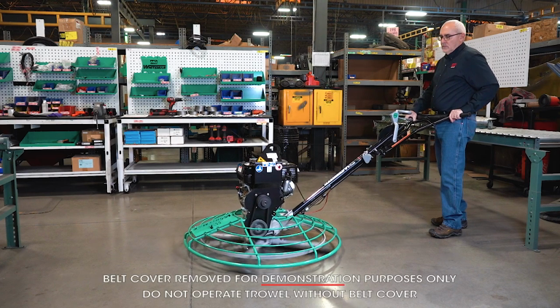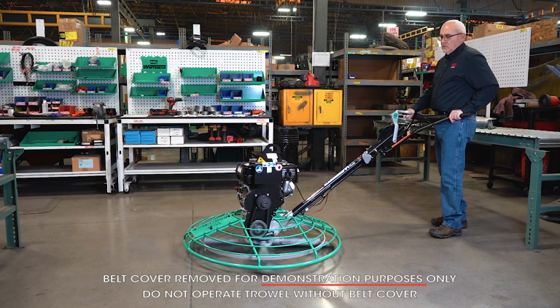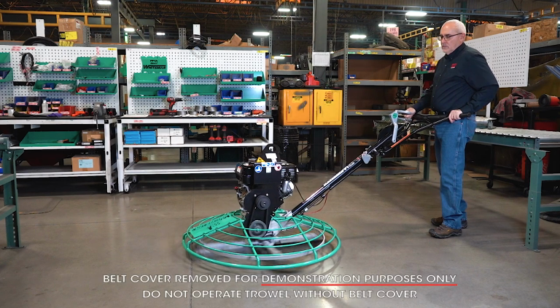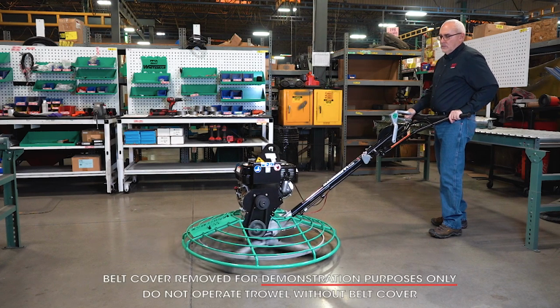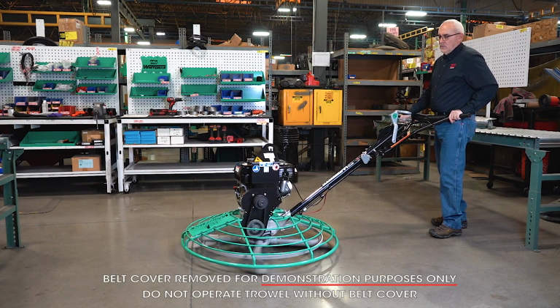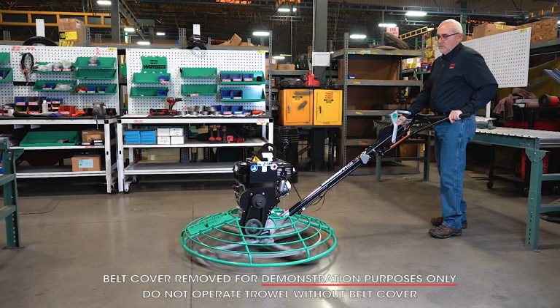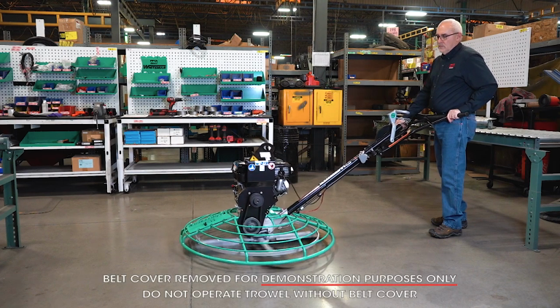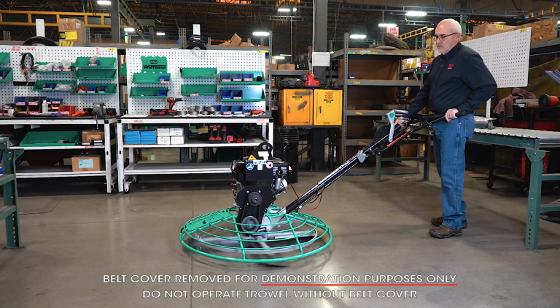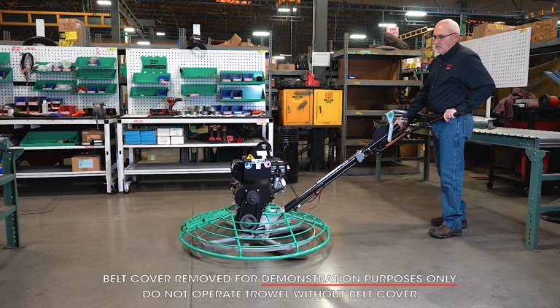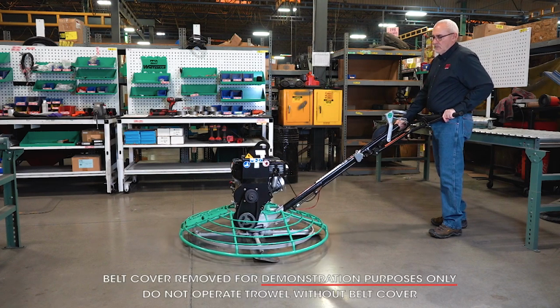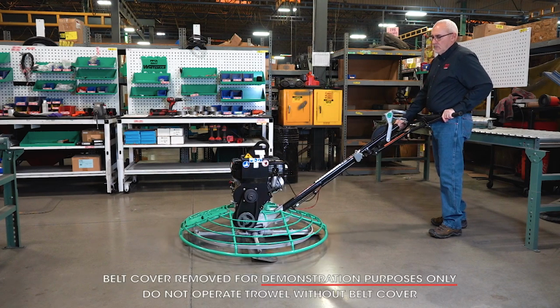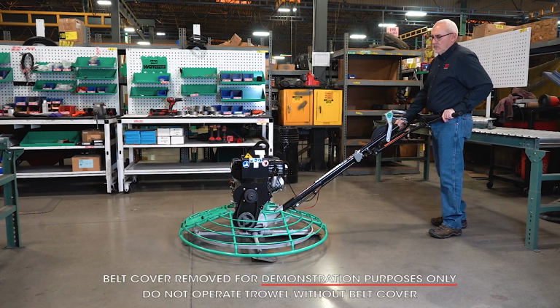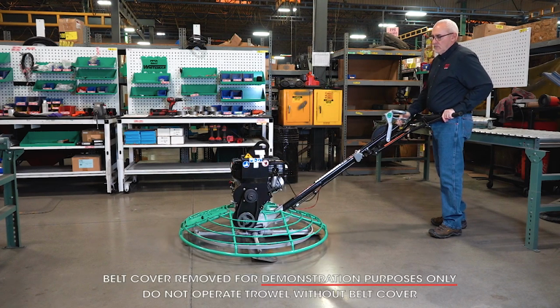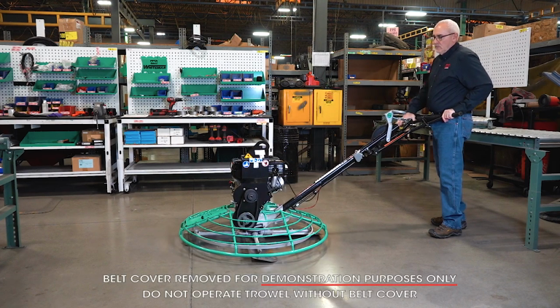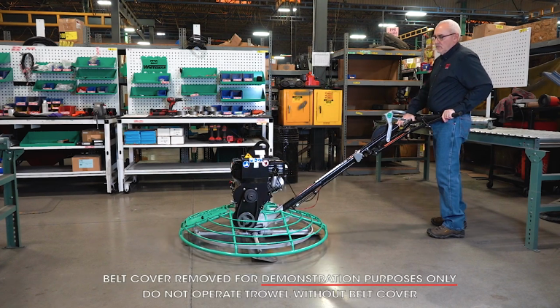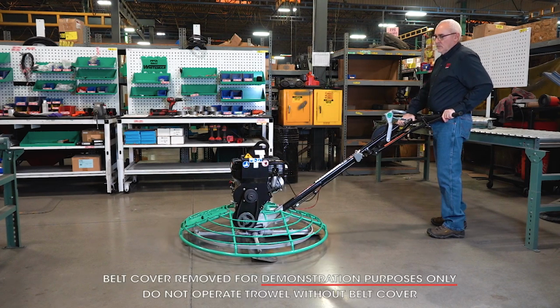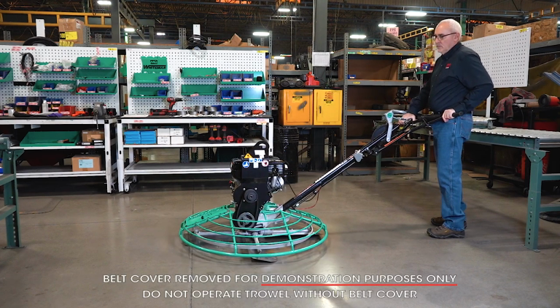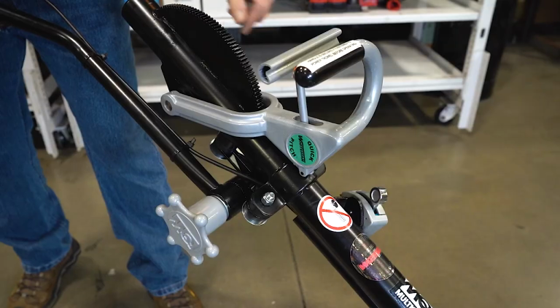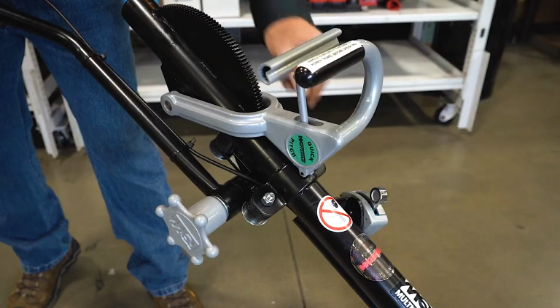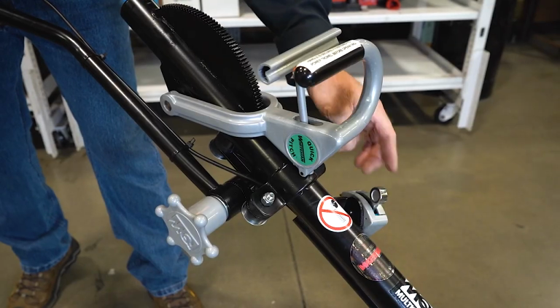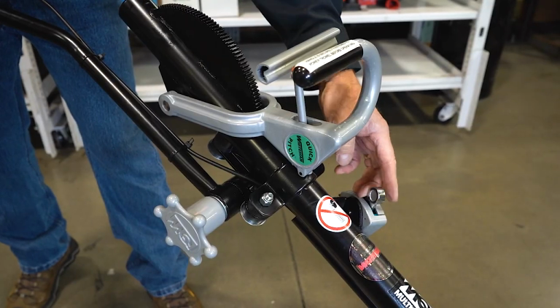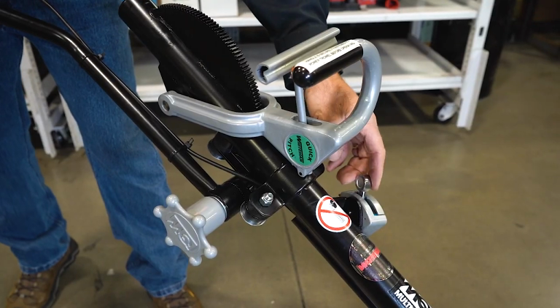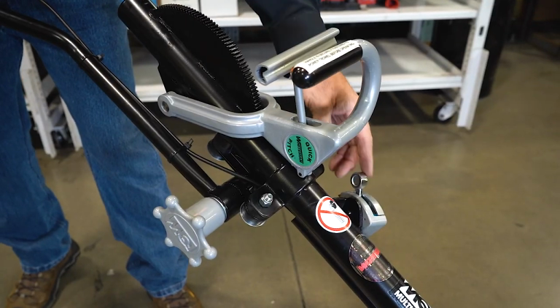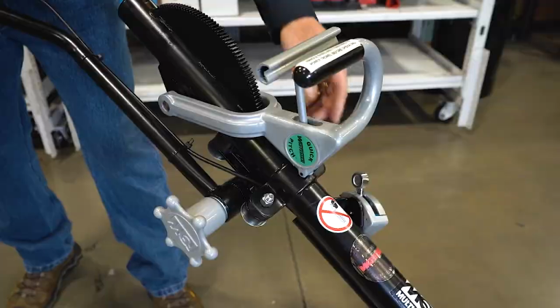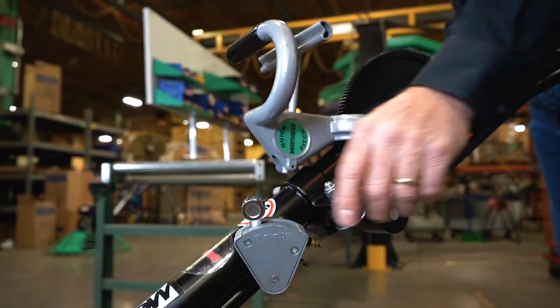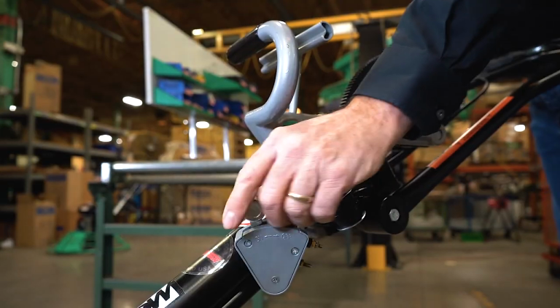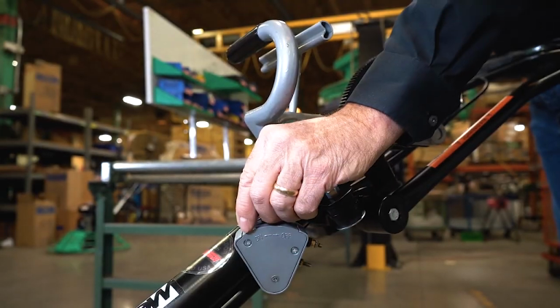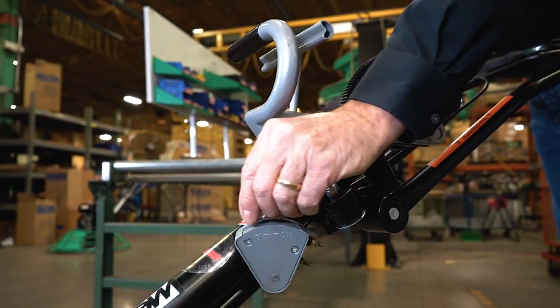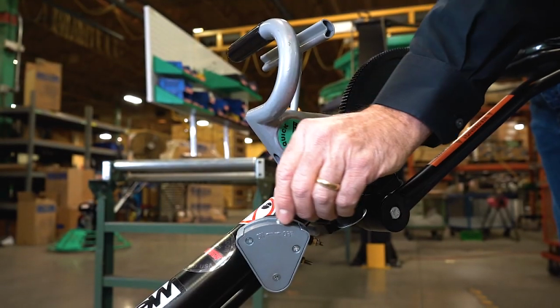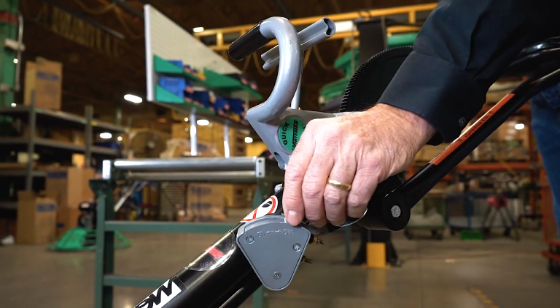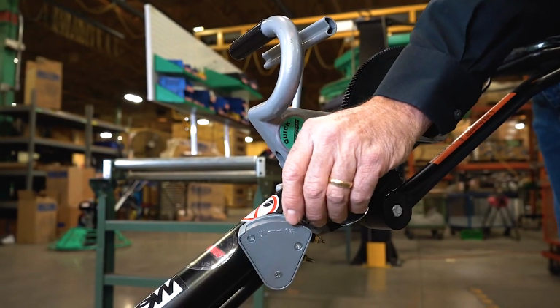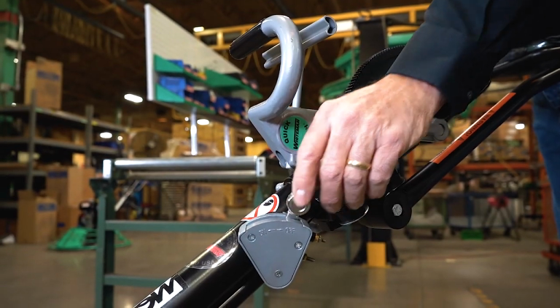When you are done with the job, throttle the engine down to an idle and flip the safety switch lever to the off position.